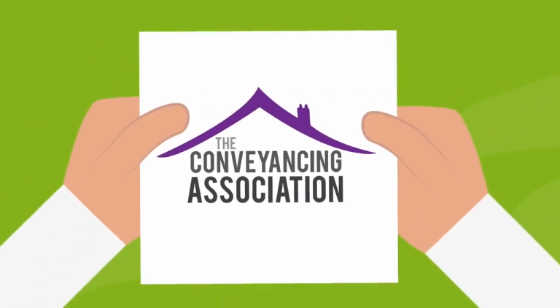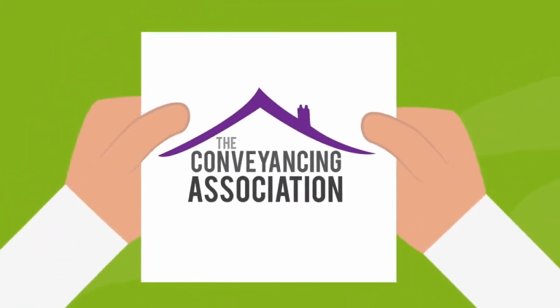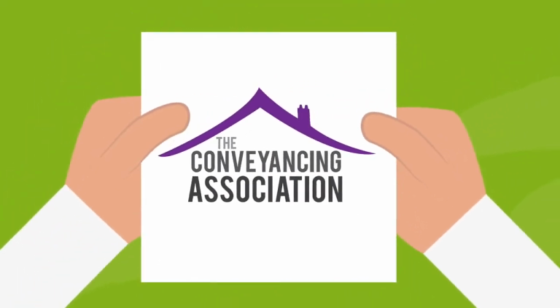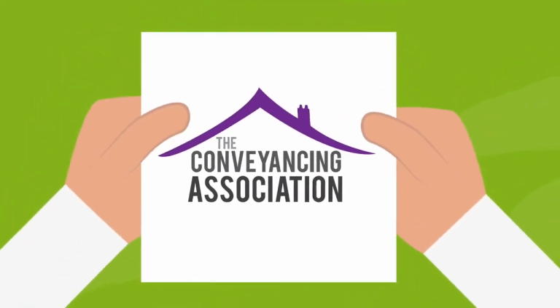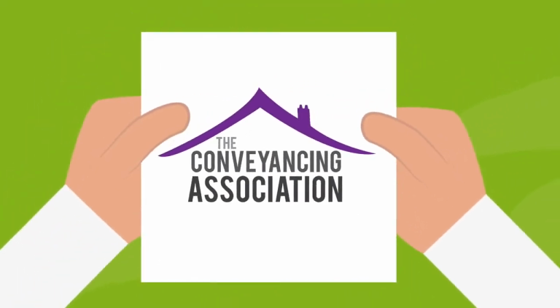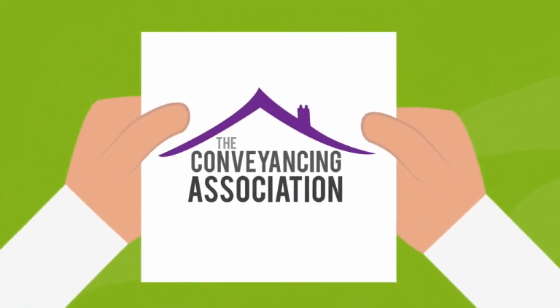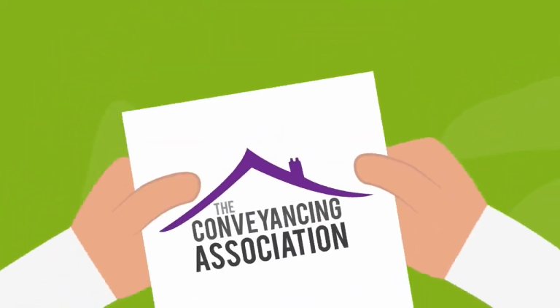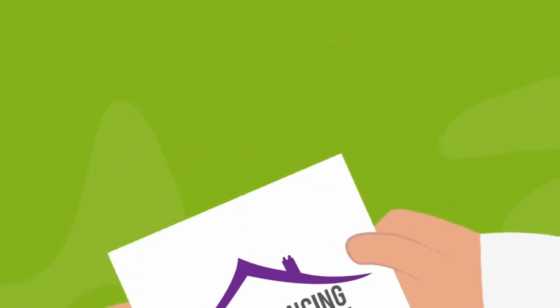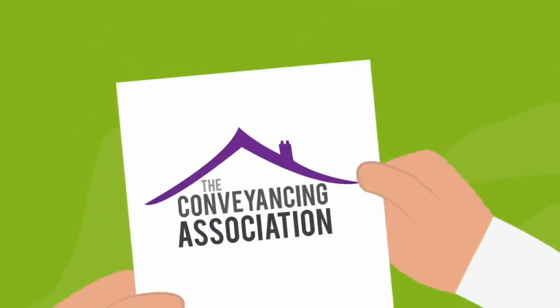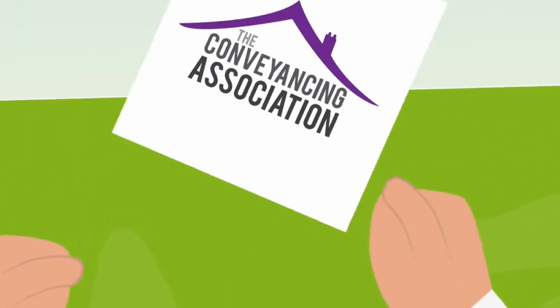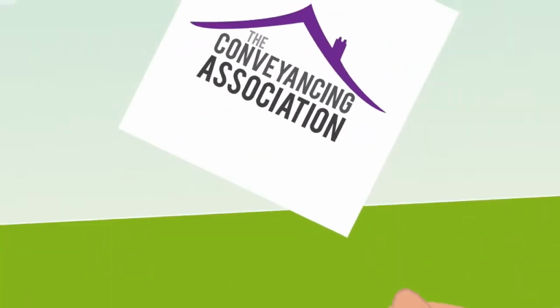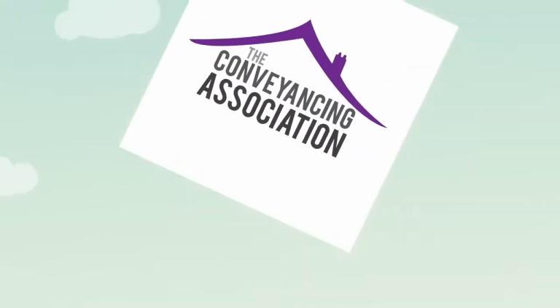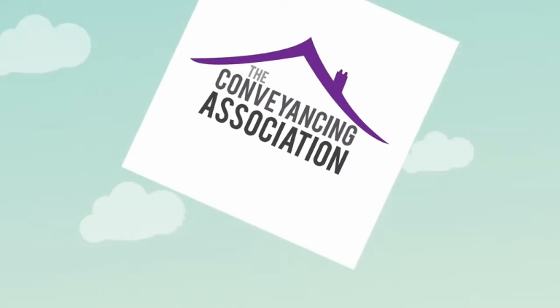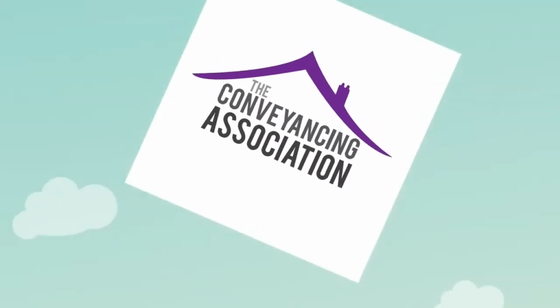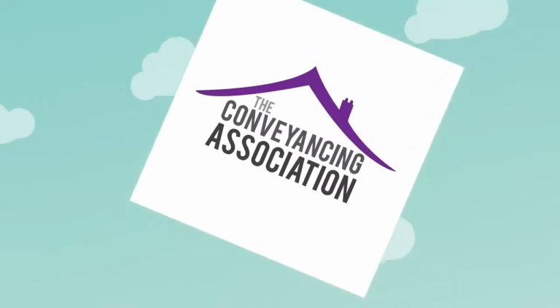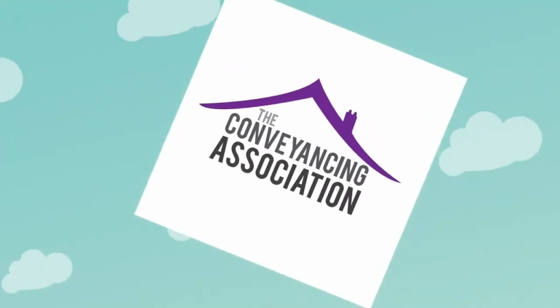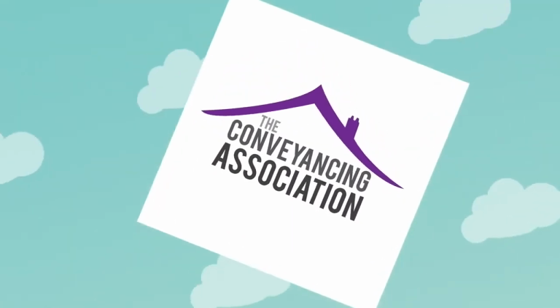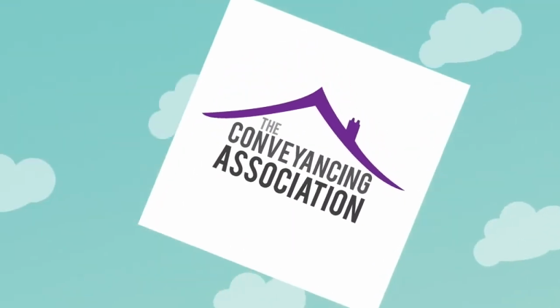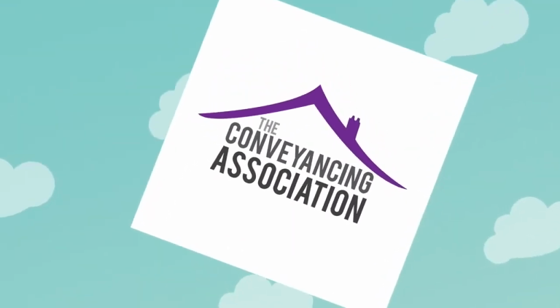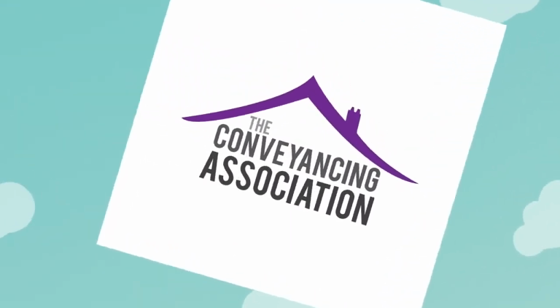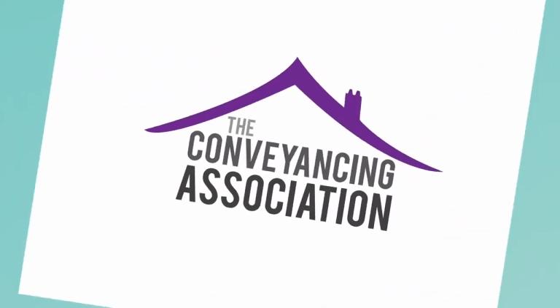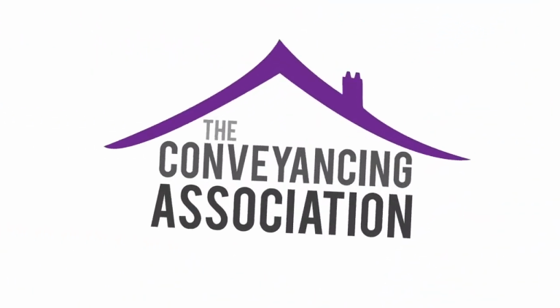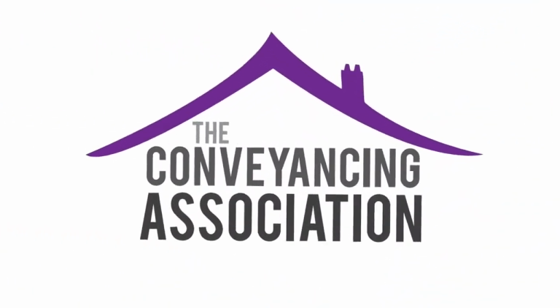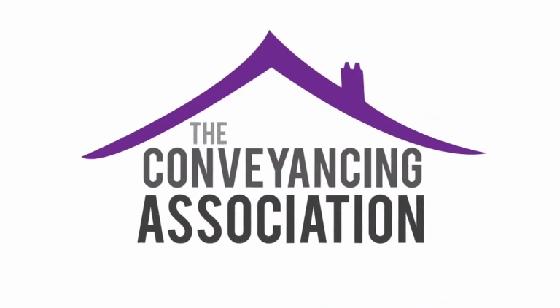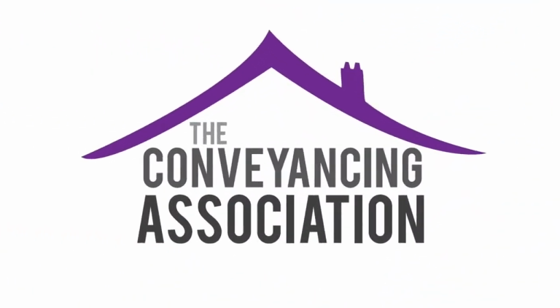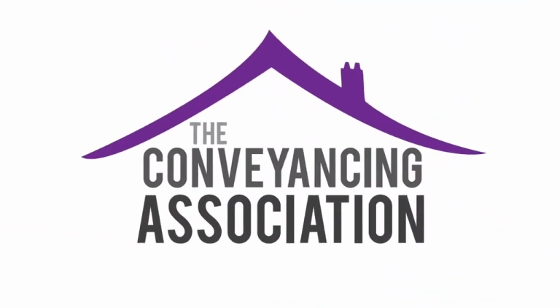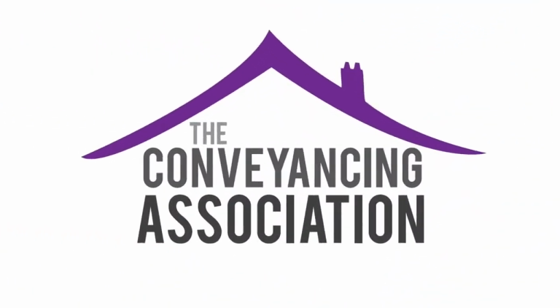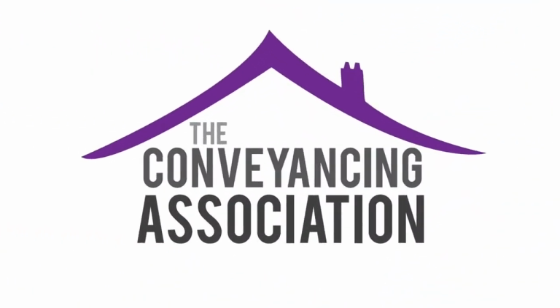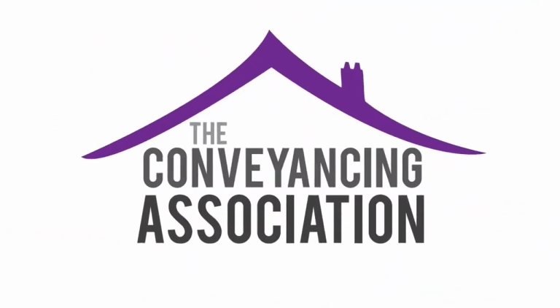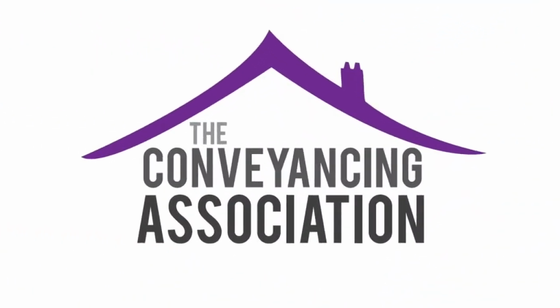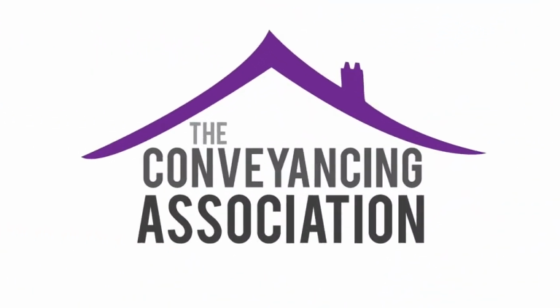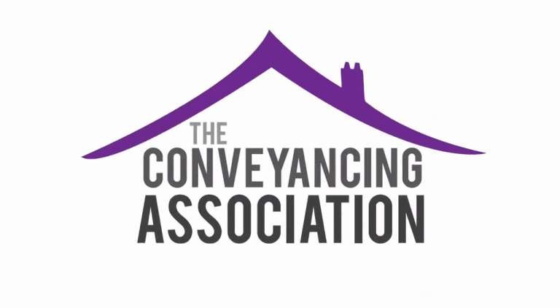The Conveyancing Association — bringing common sense to the home moving process.